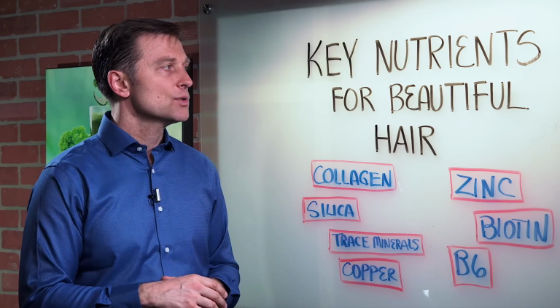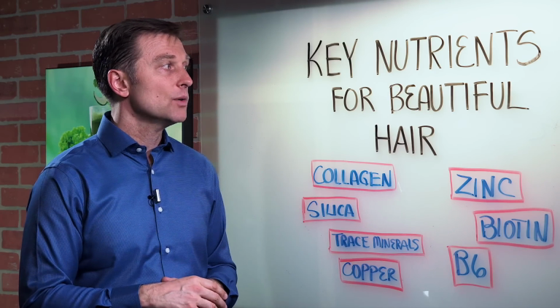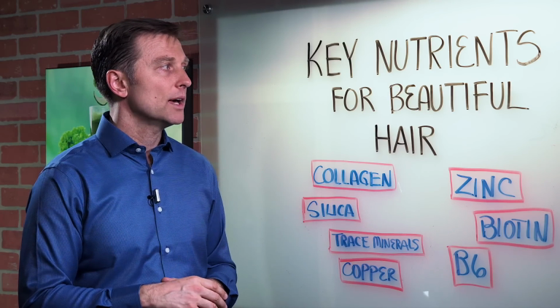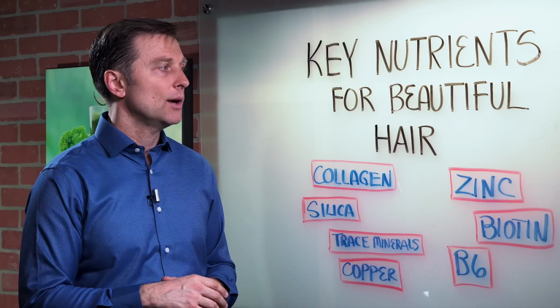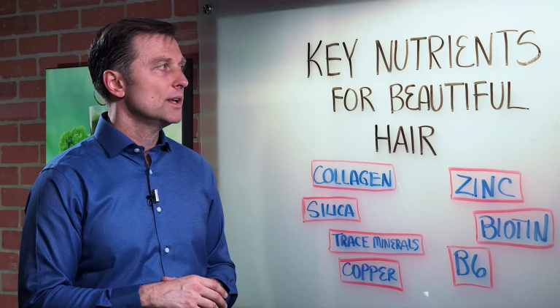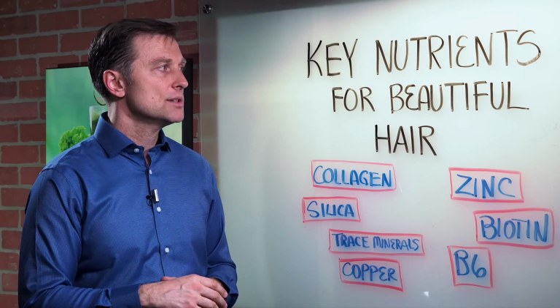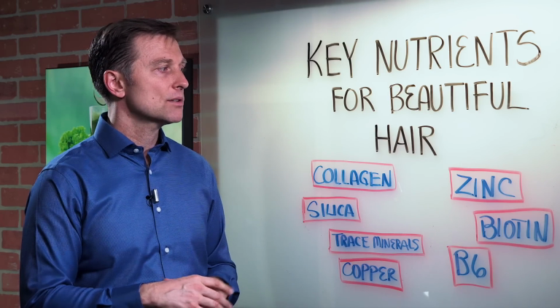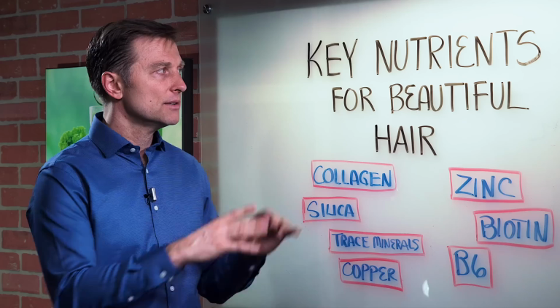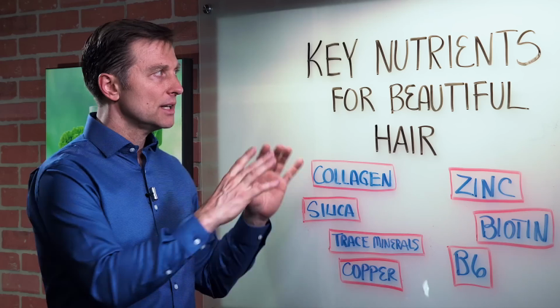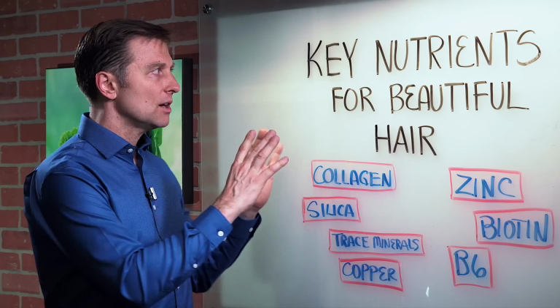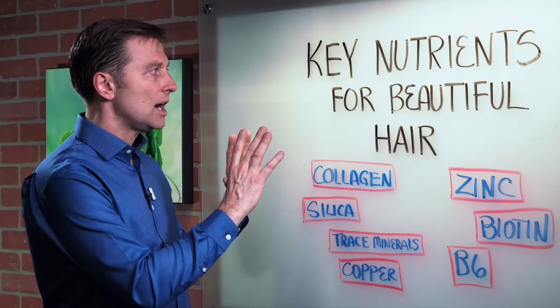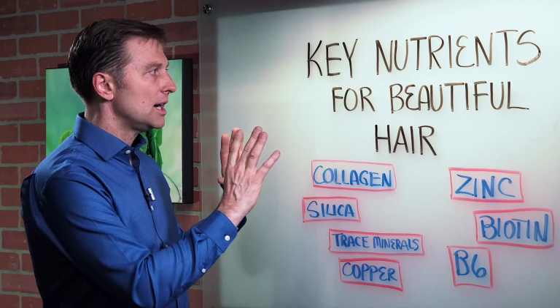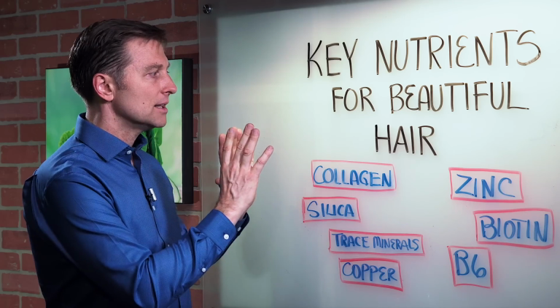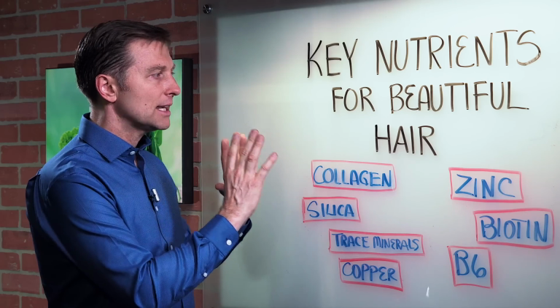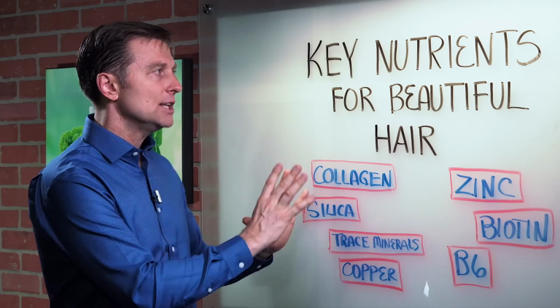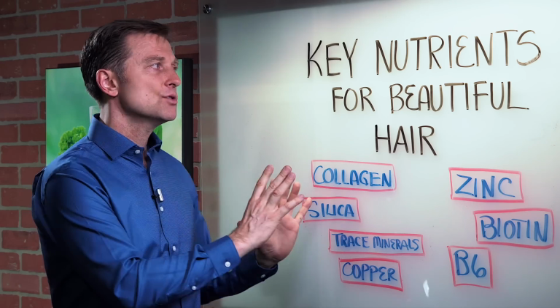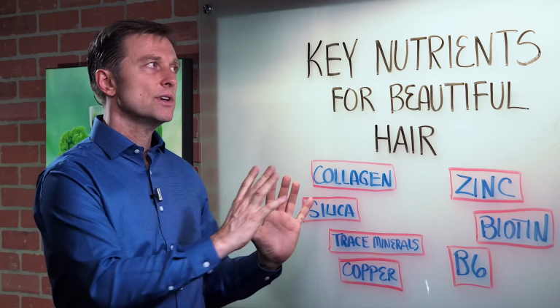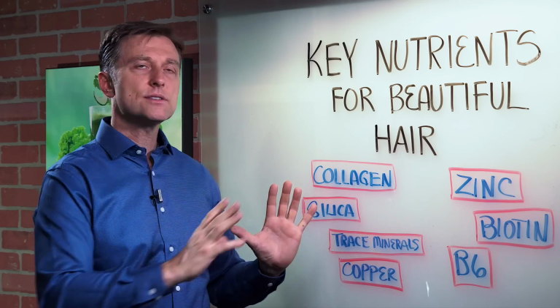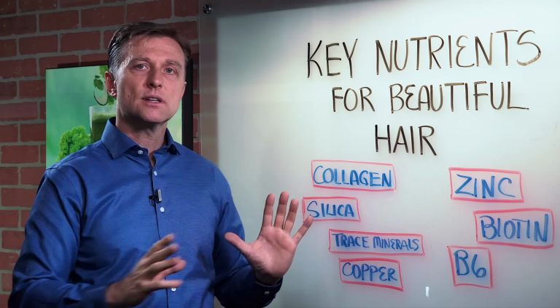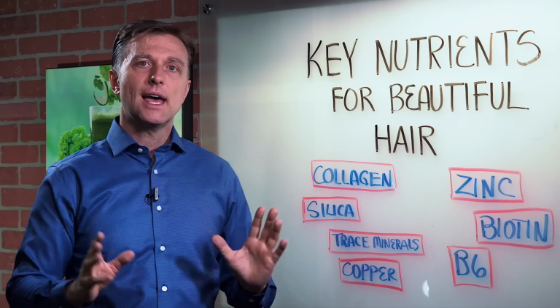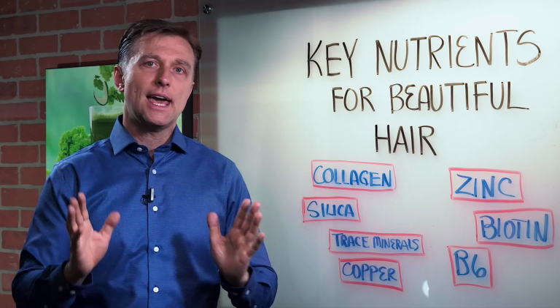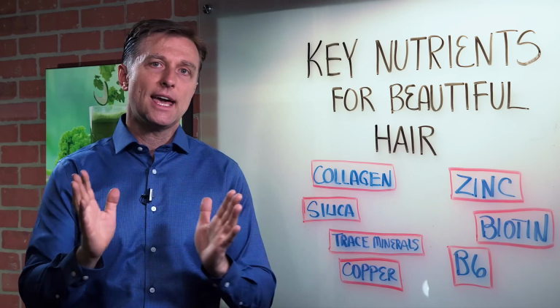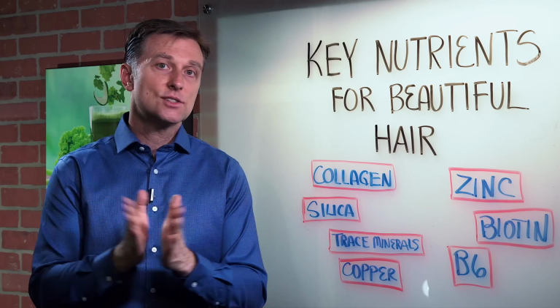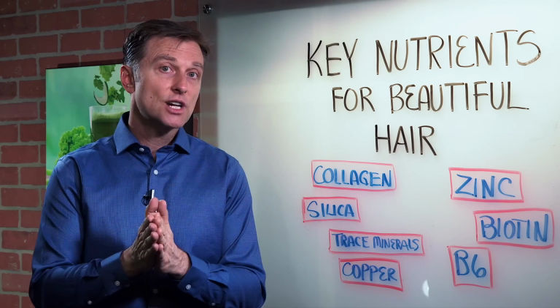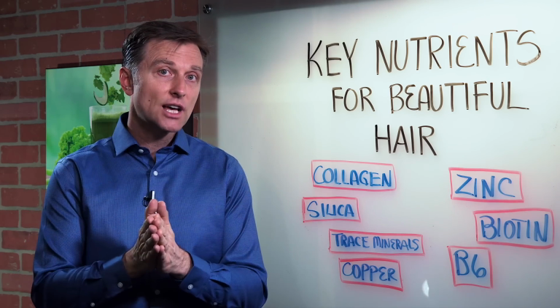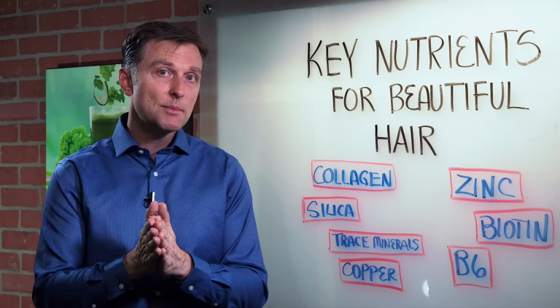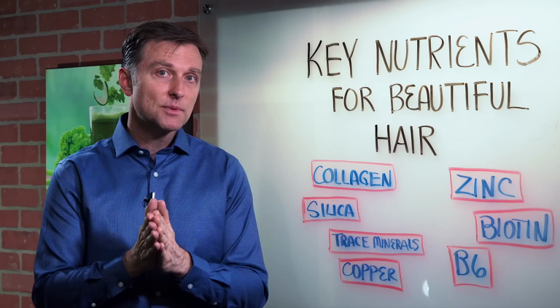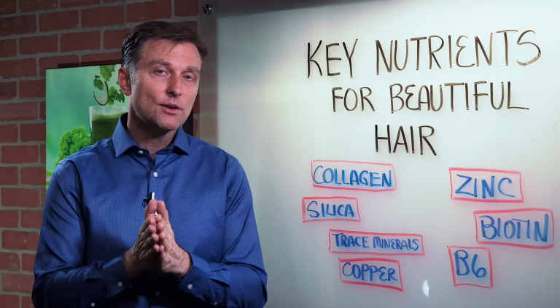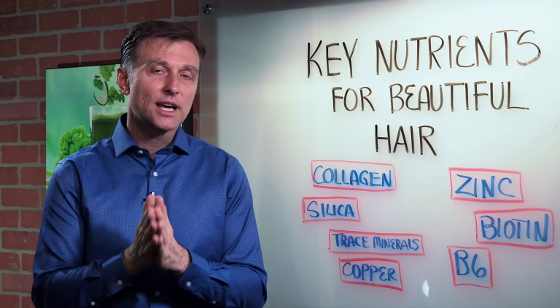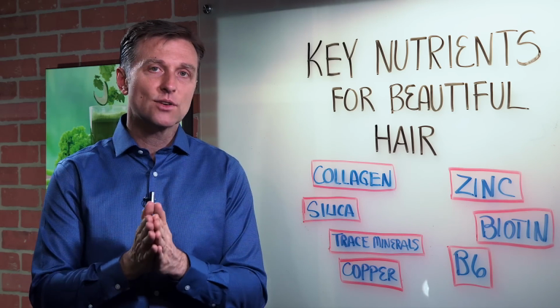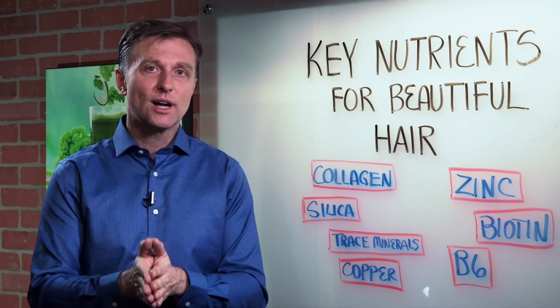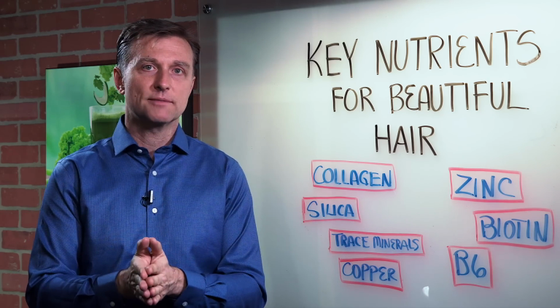Anyway, I wanted to create a video on the key nutrients — share your comments below. Thanks for watching.